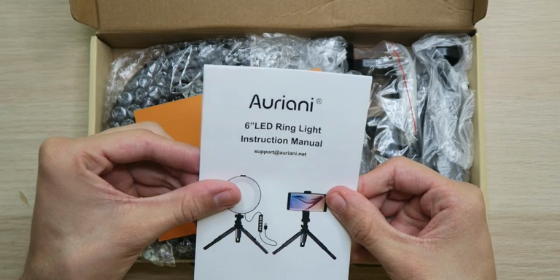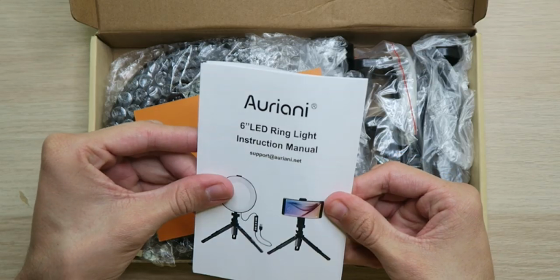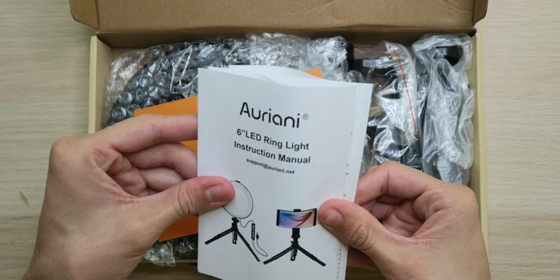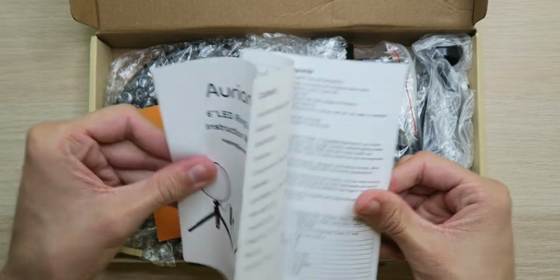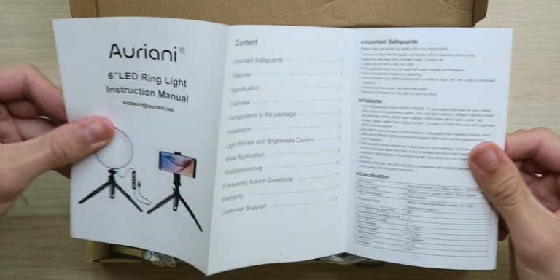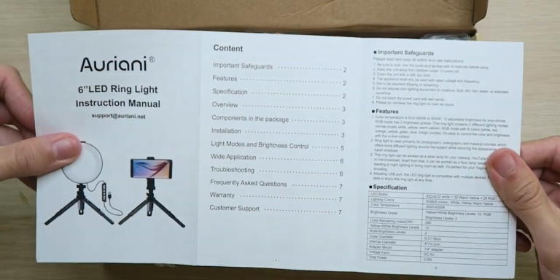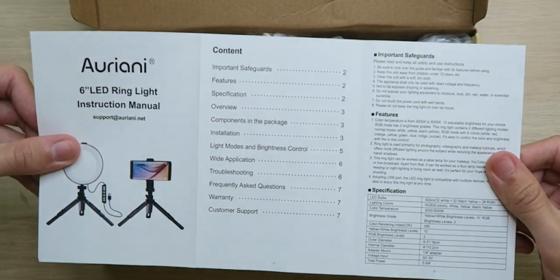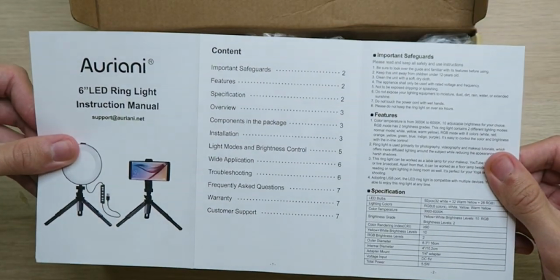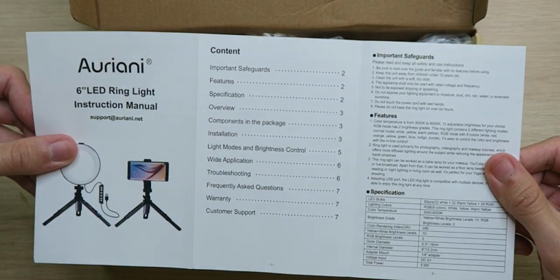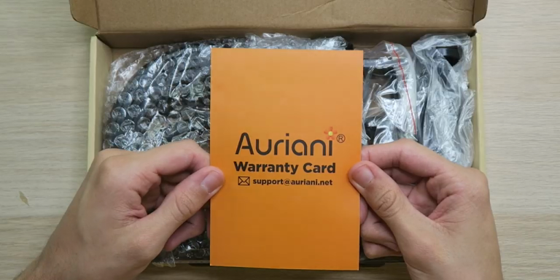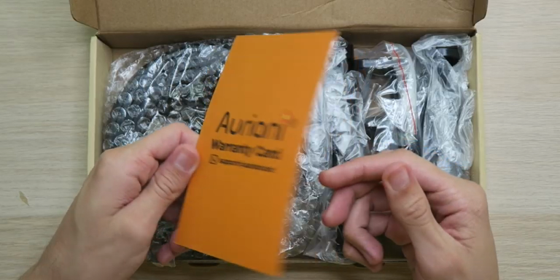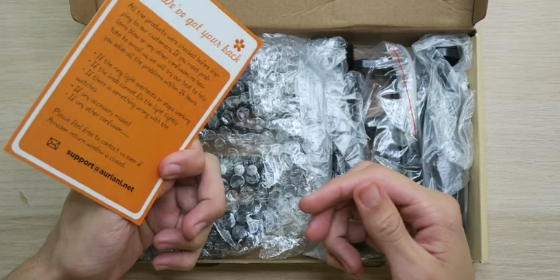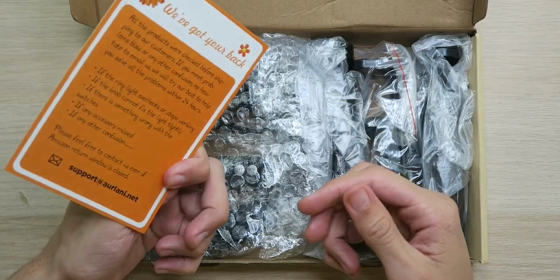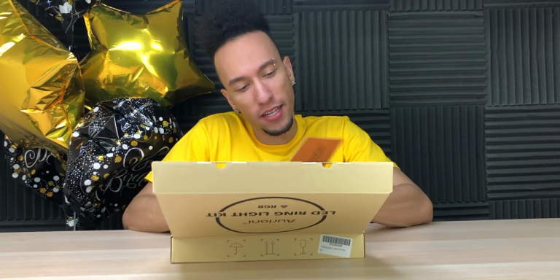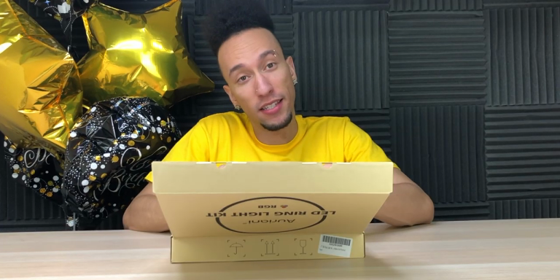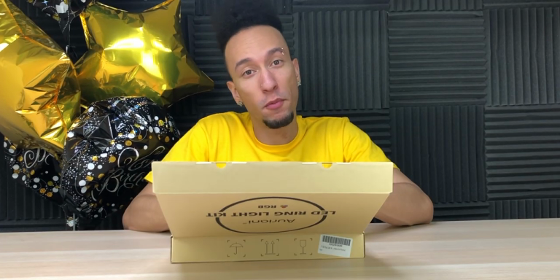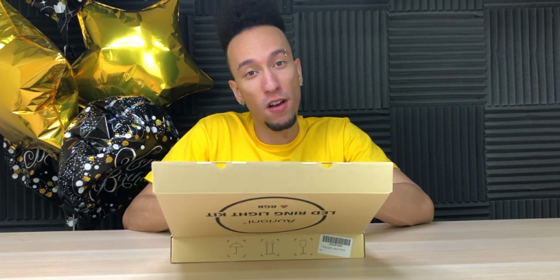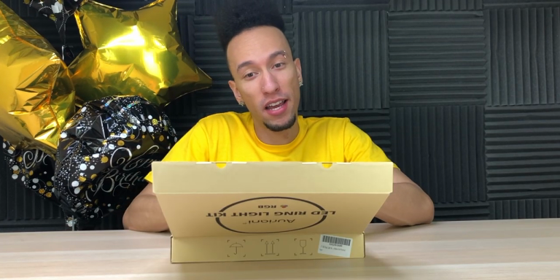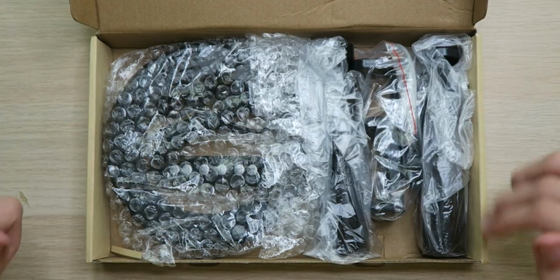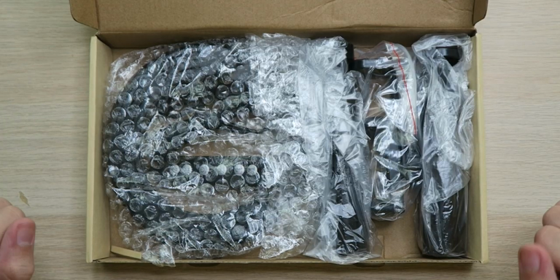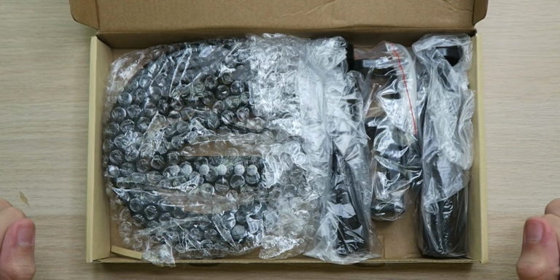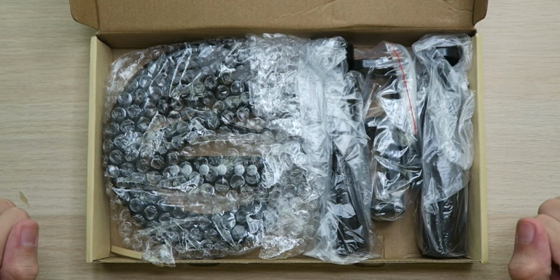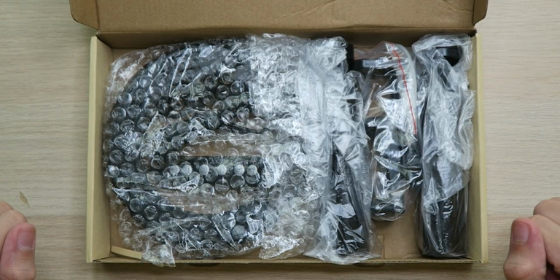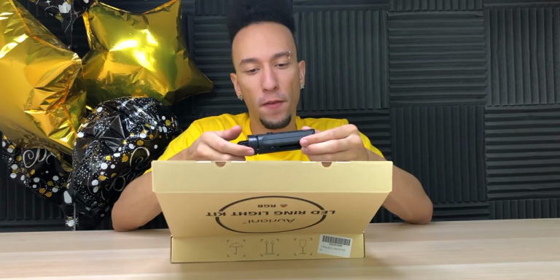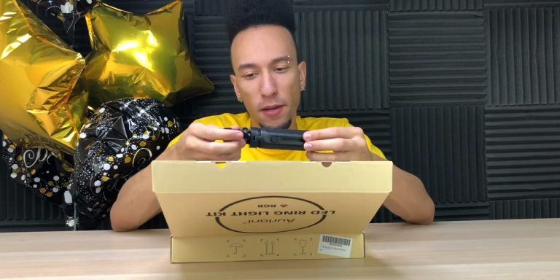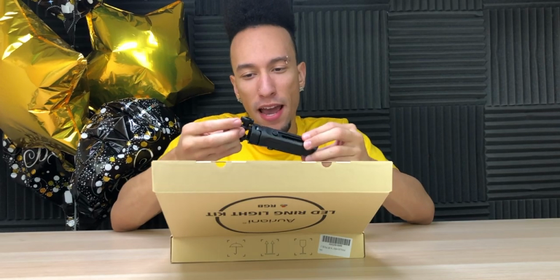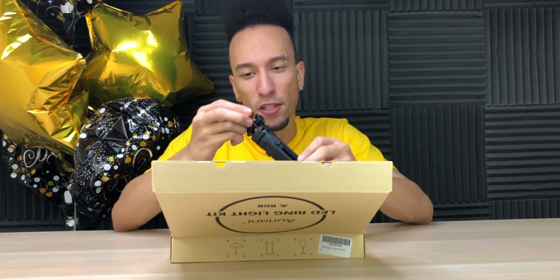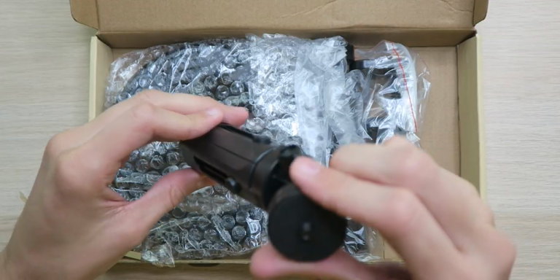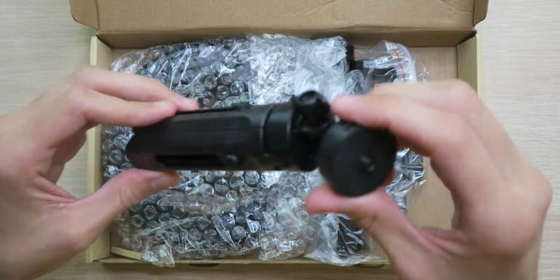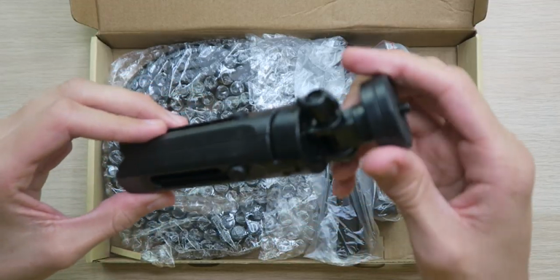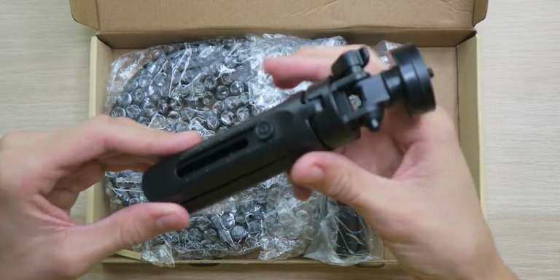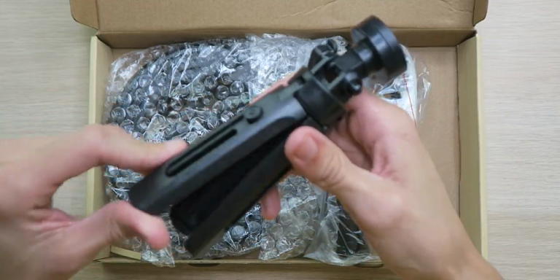Up top, we have a little instruction guide, a warranty card just in case something went awry, and a bunch of goodies. First thing we have is a tripod for the ring light.